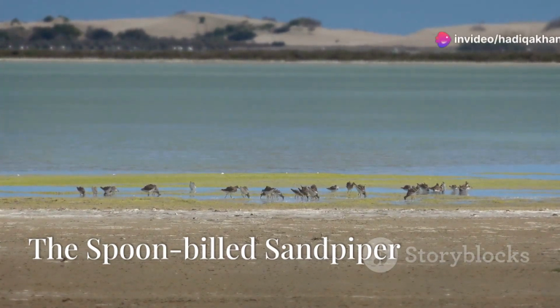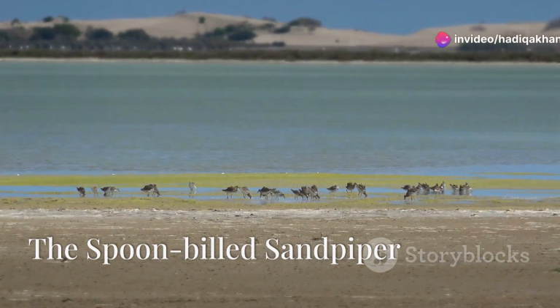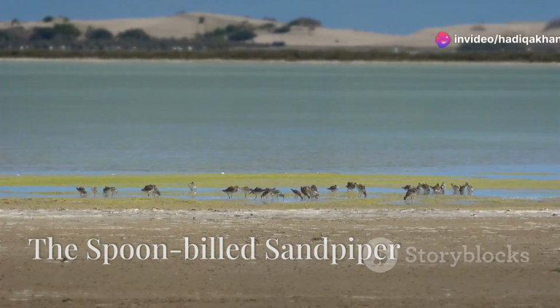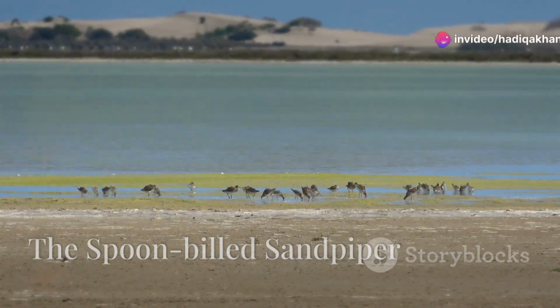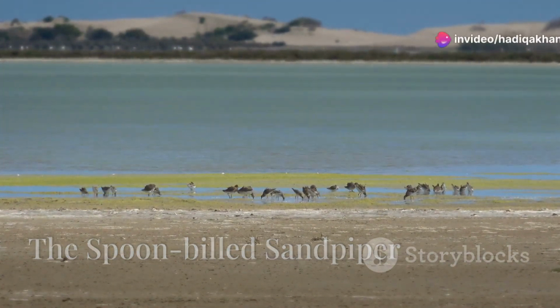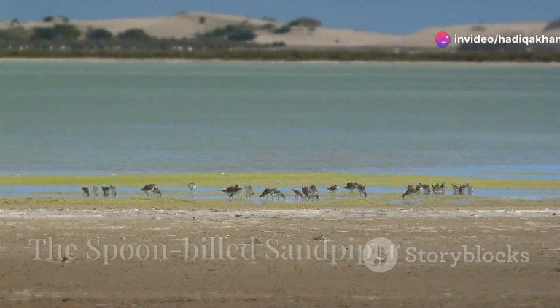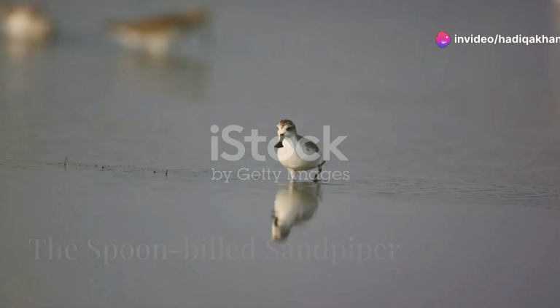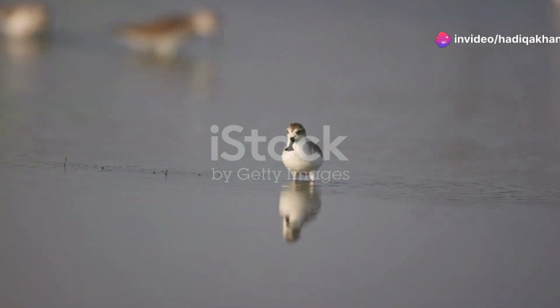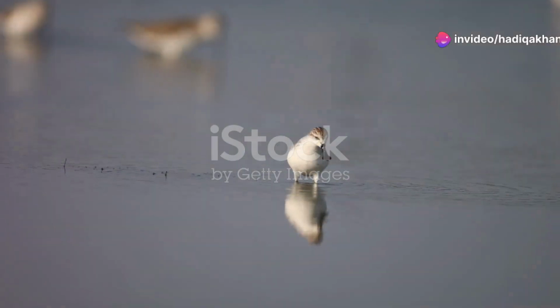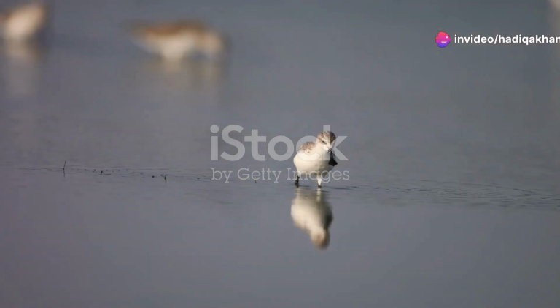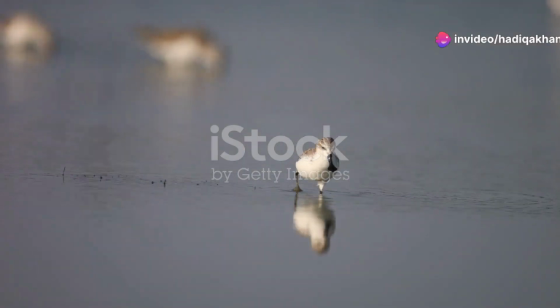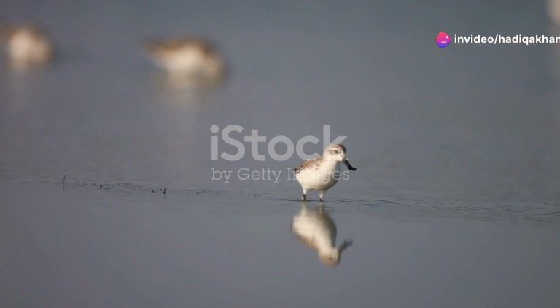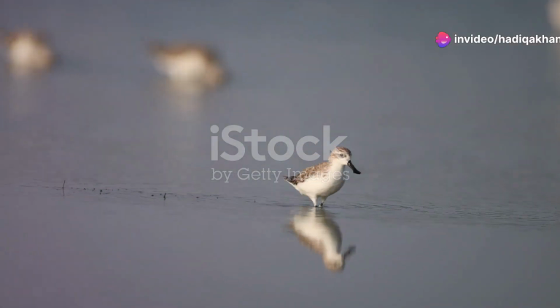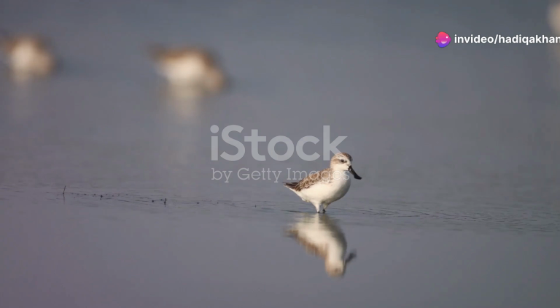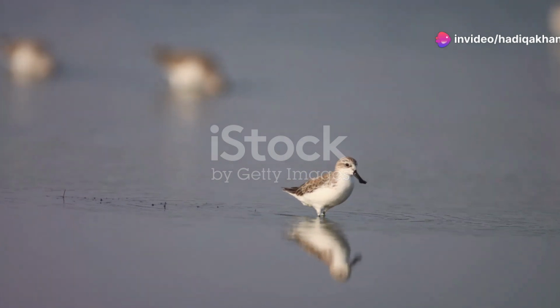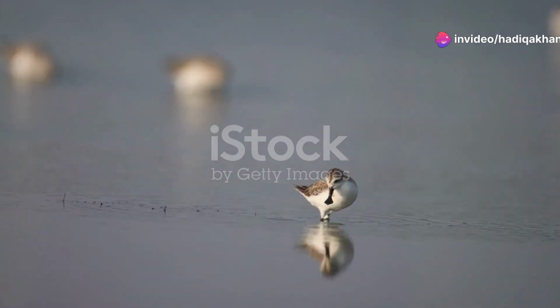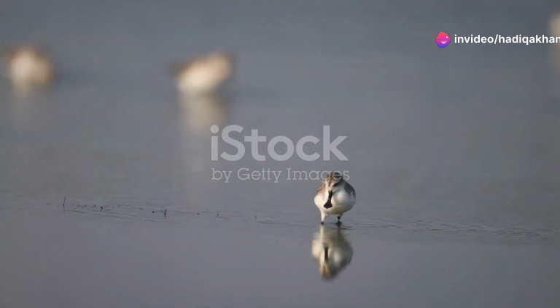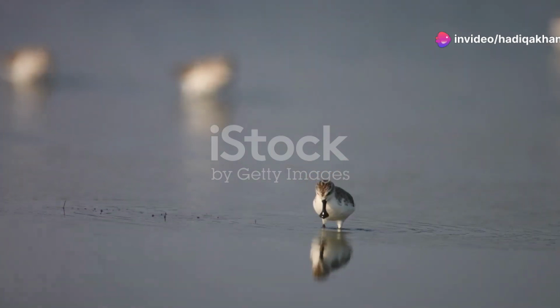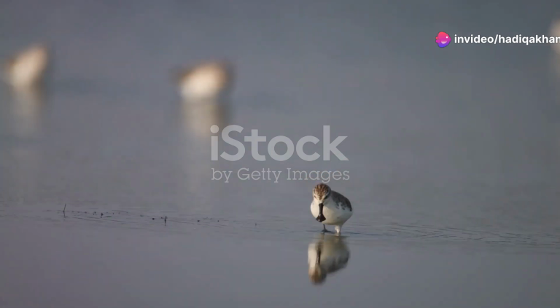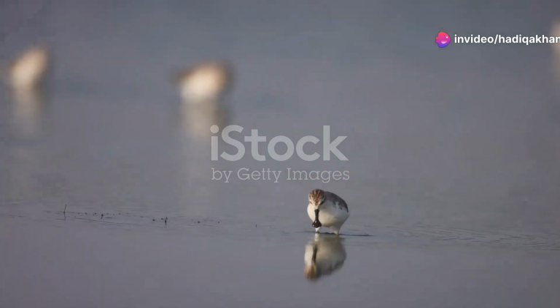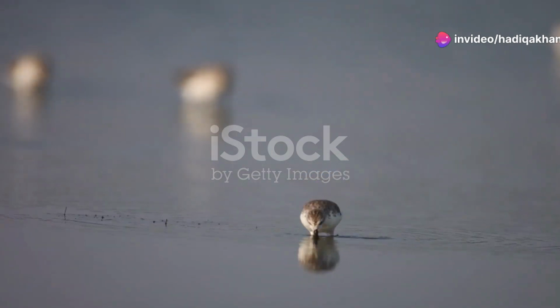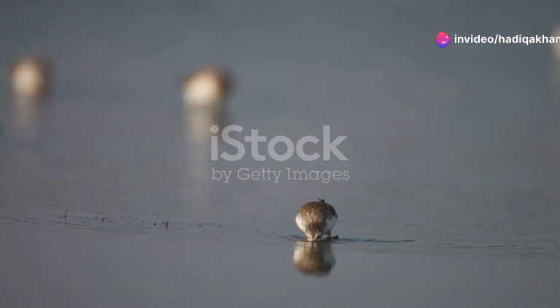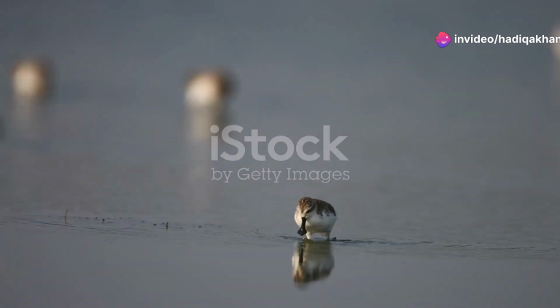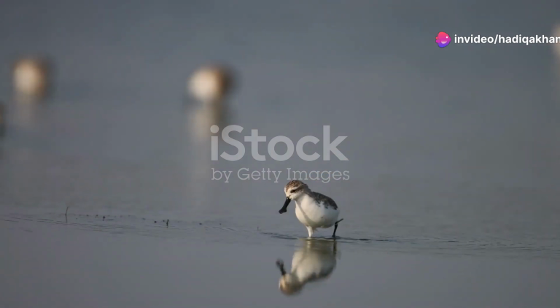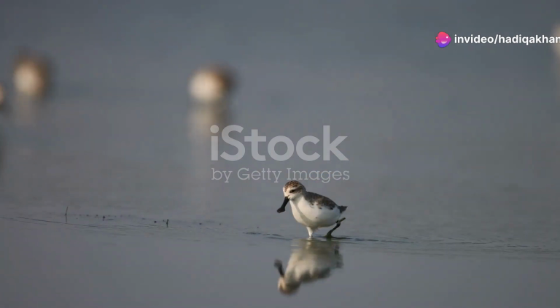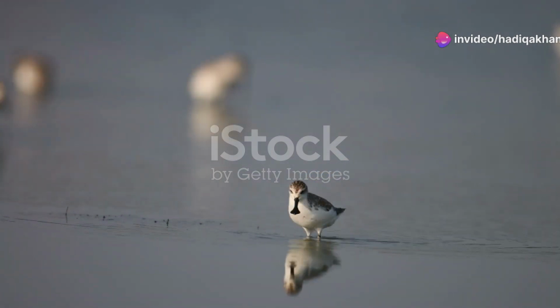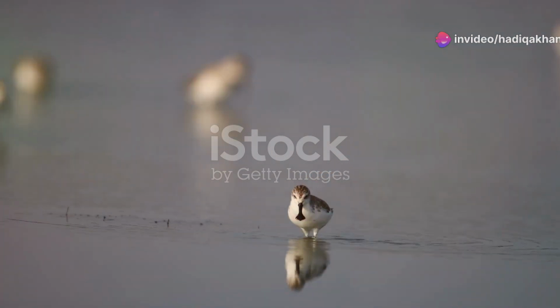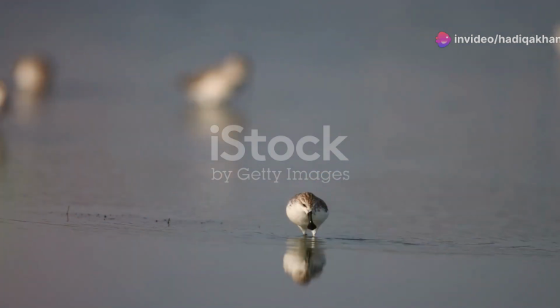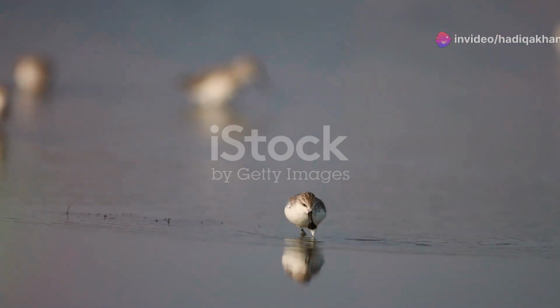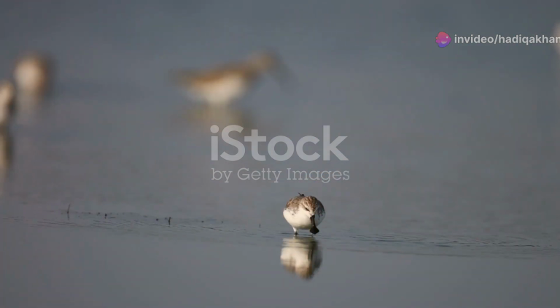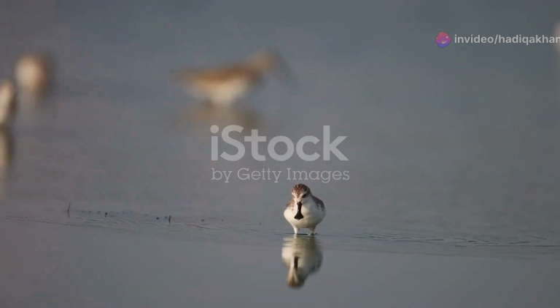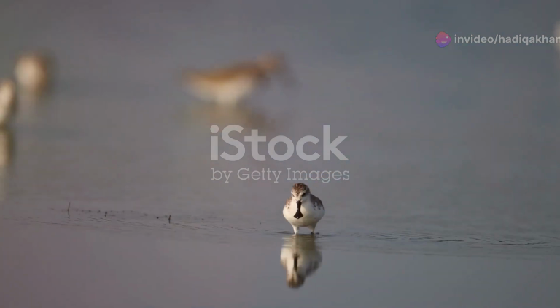Hello there. Today we're going to meet a truly extraordinary bird, the Spoon-billed Sandpiper.